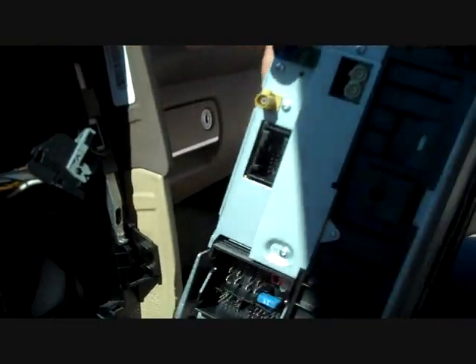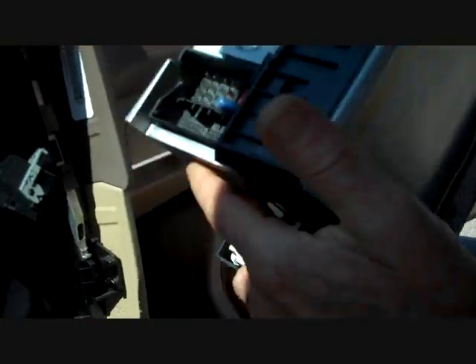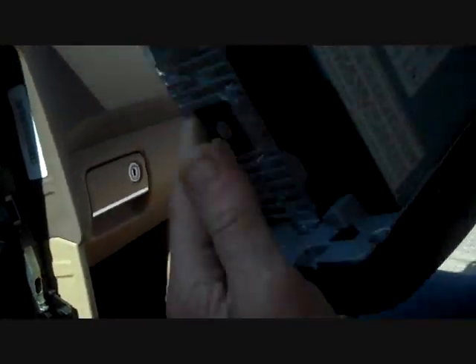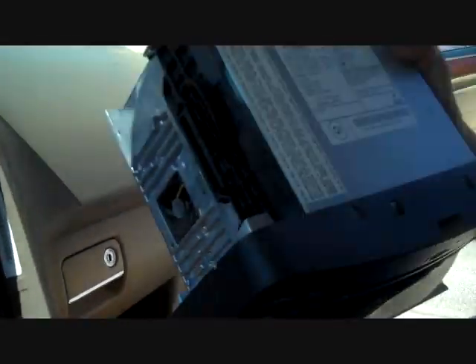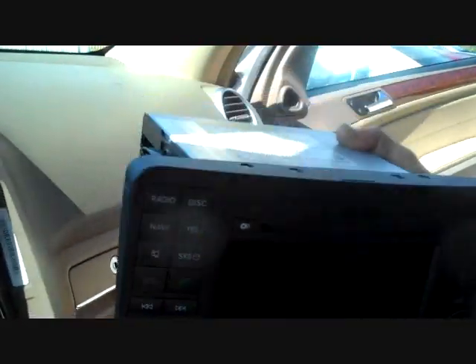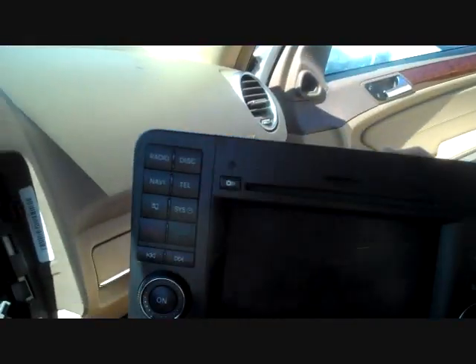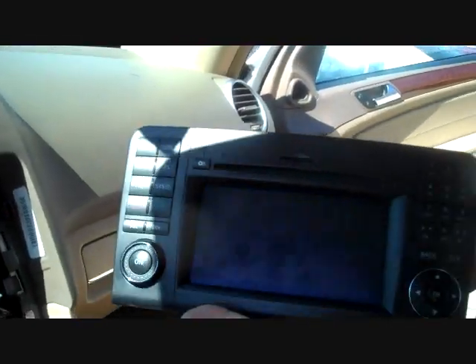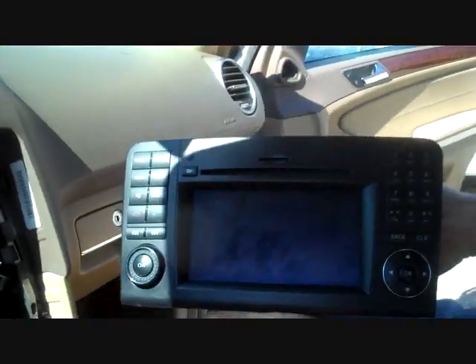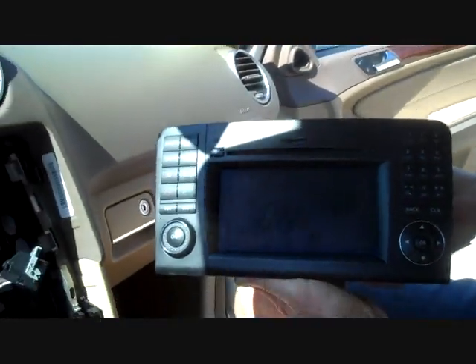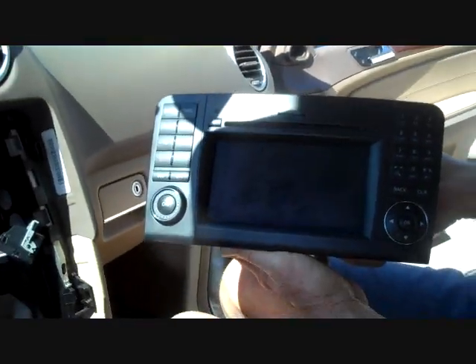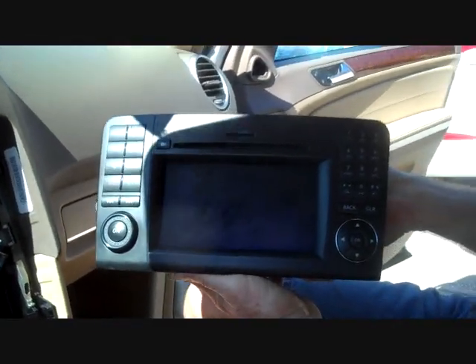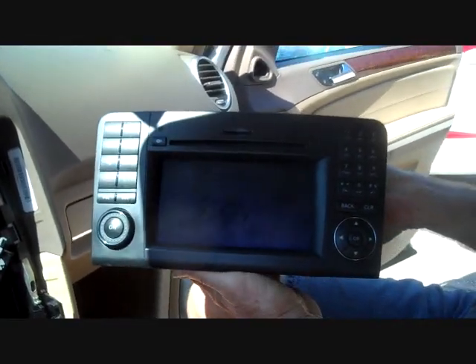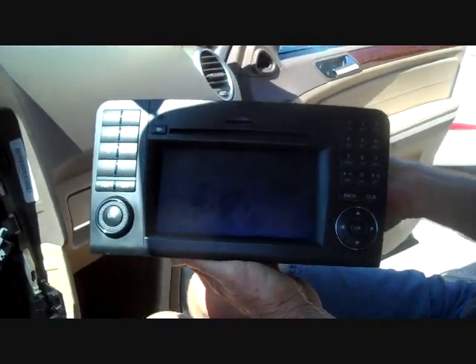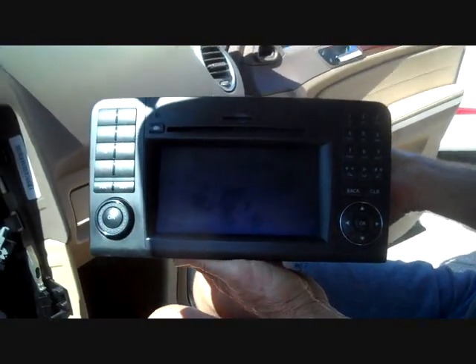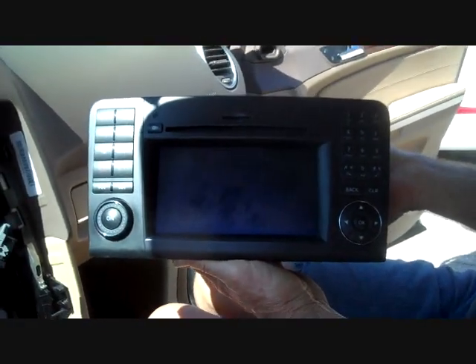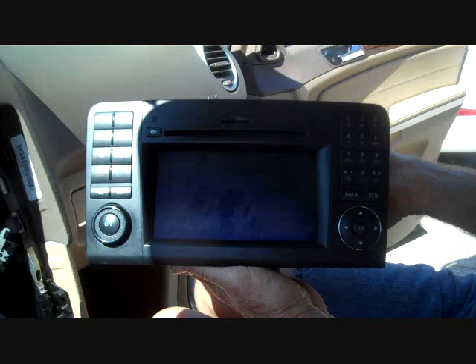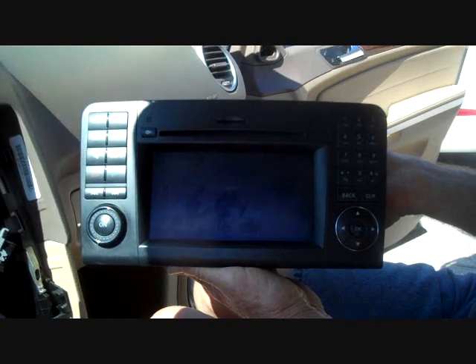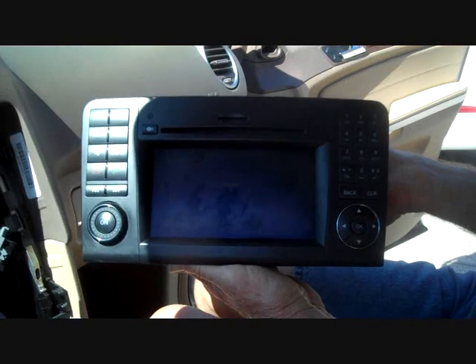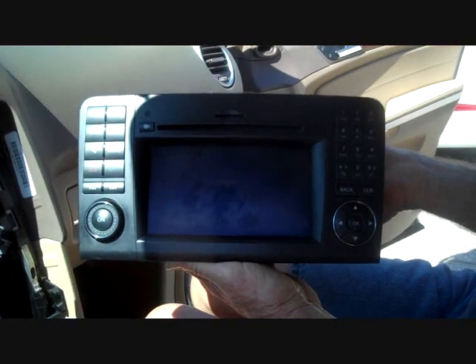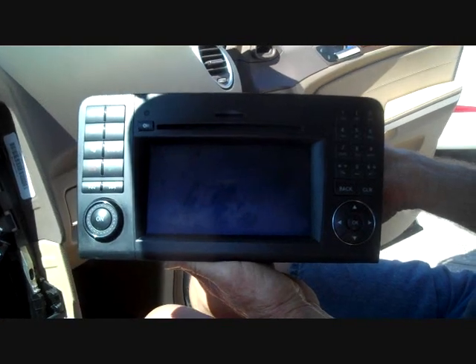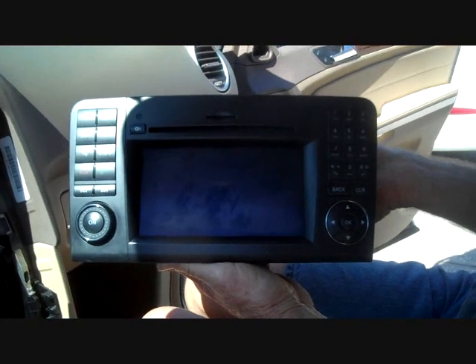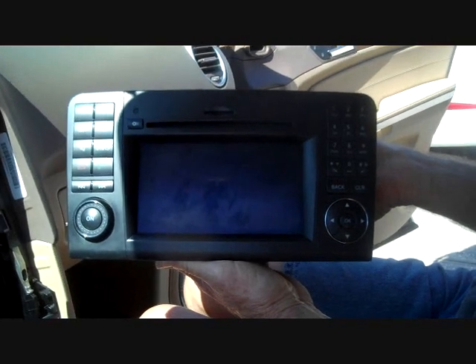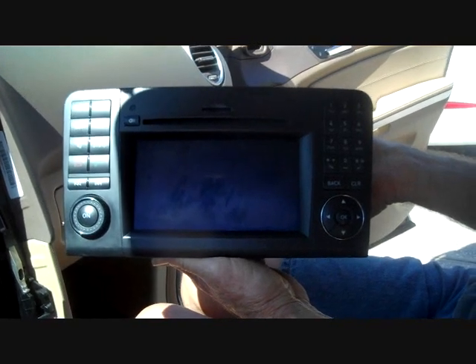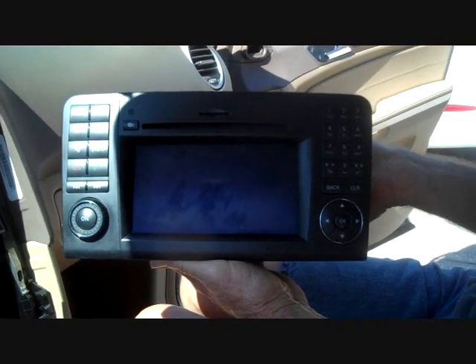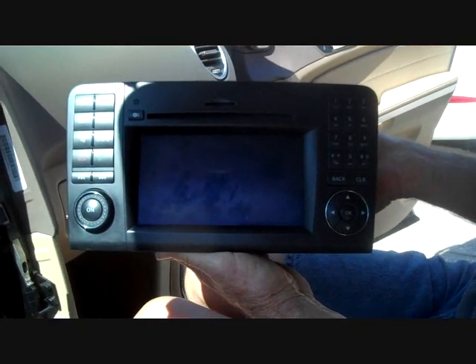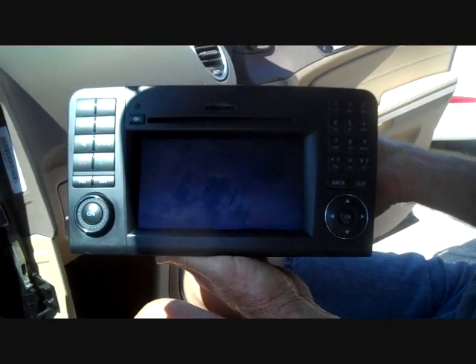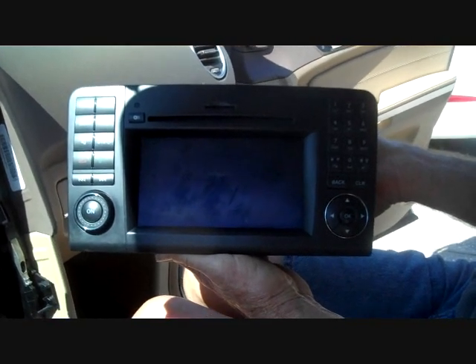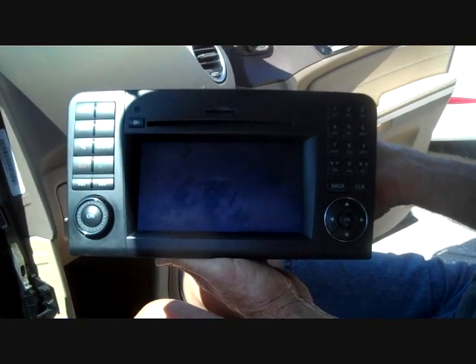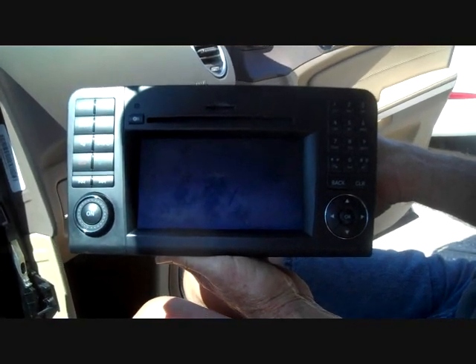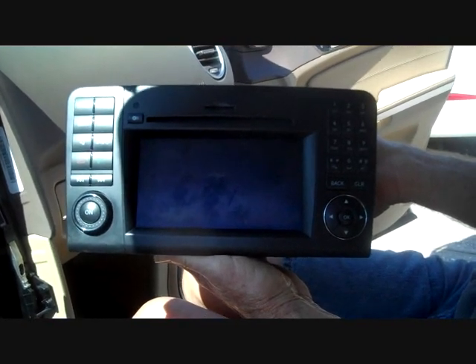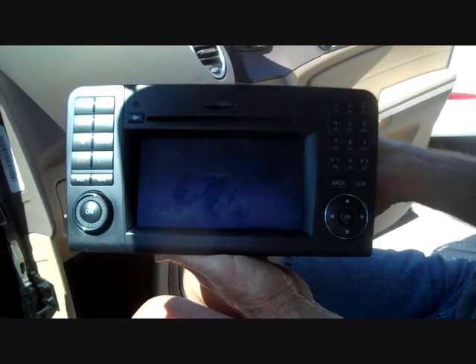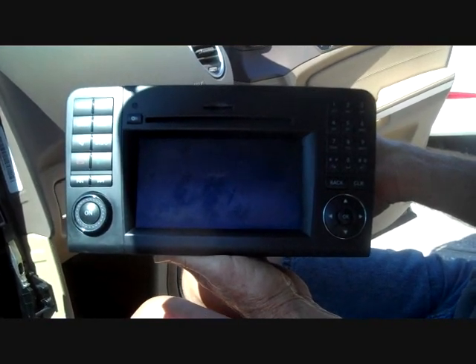This is how you remove the stereo from a 2009 Mercedes ML. Hope this video has been helpful. Please subscribe.